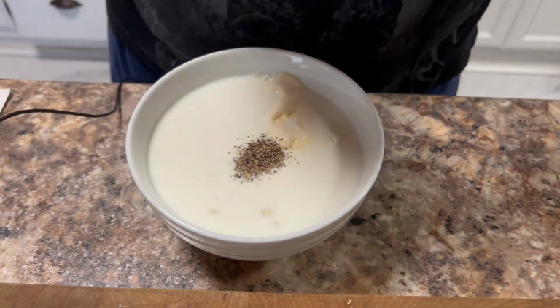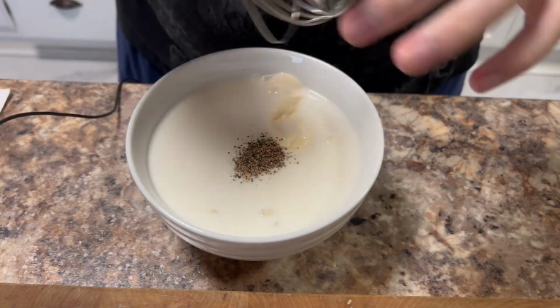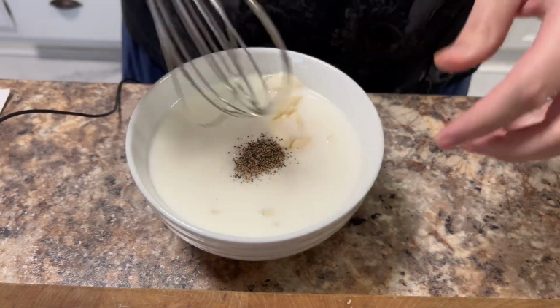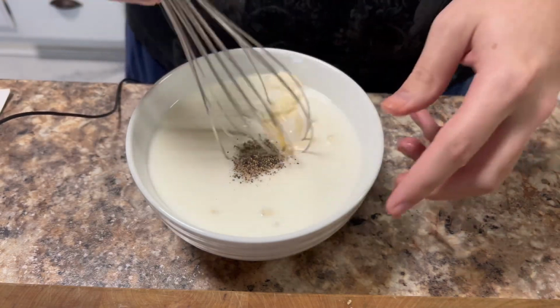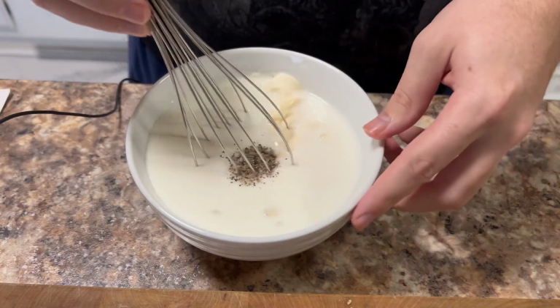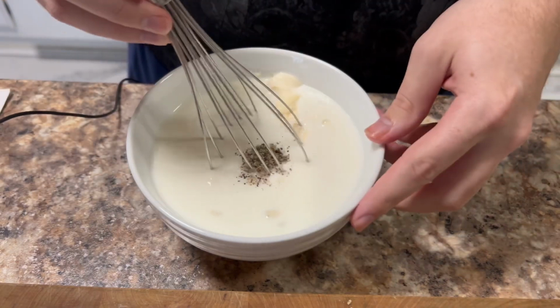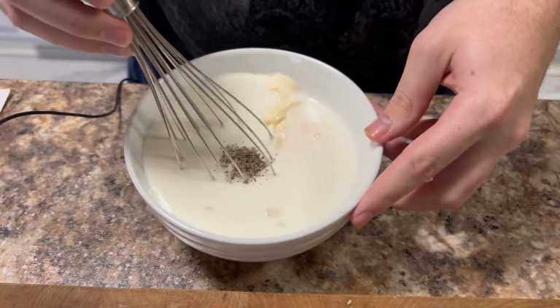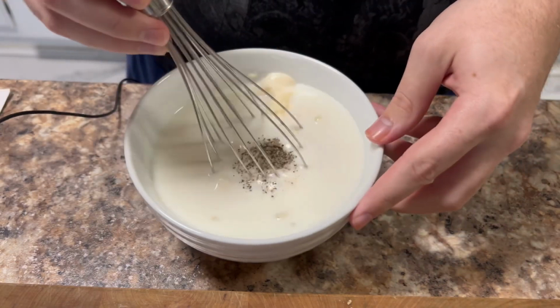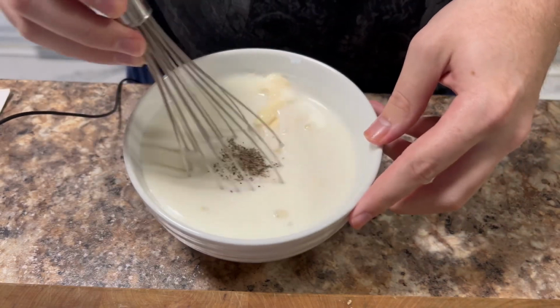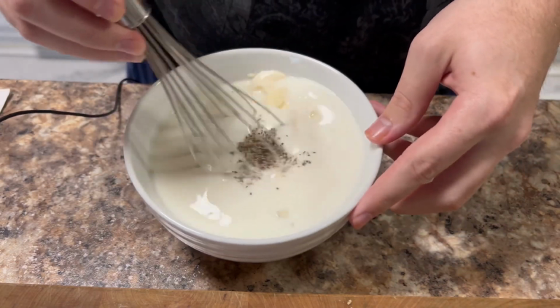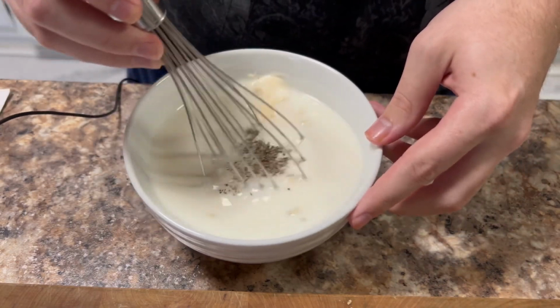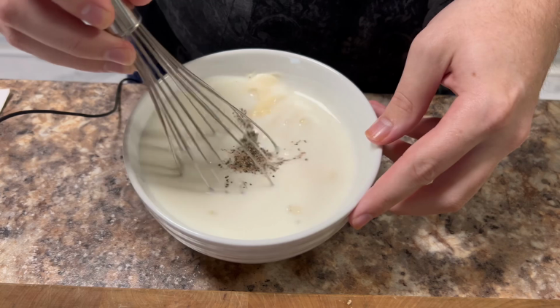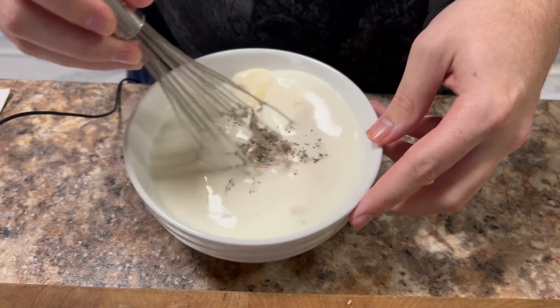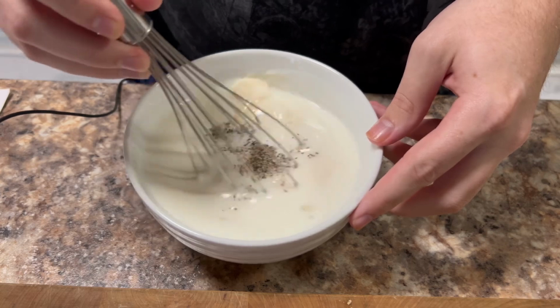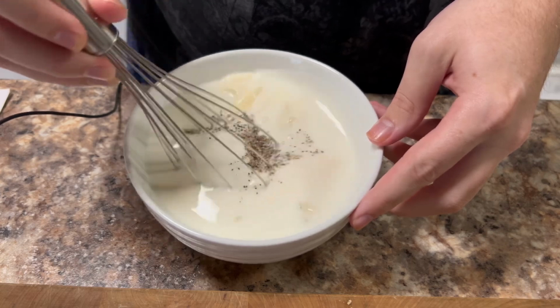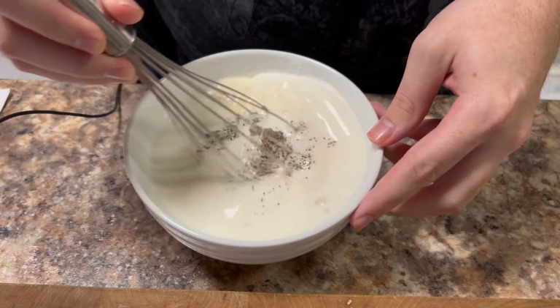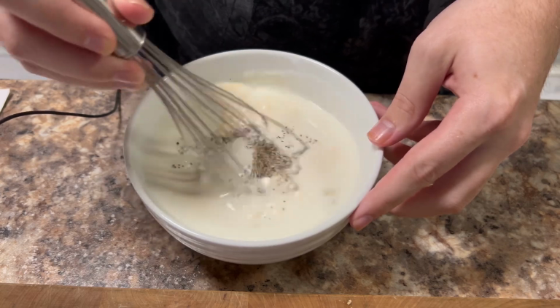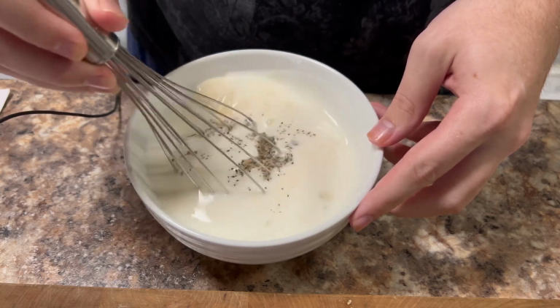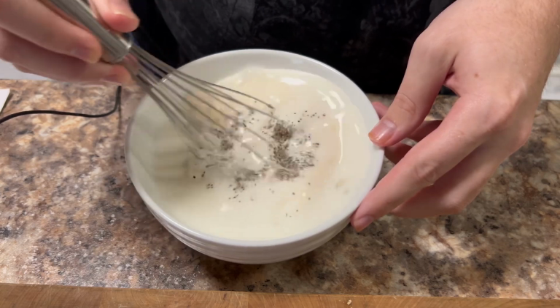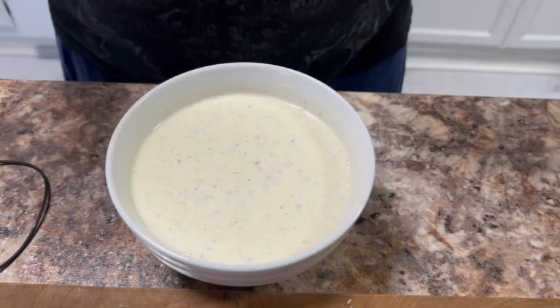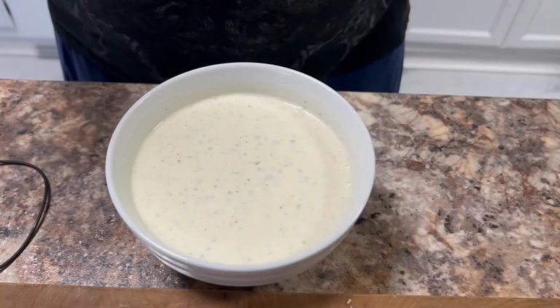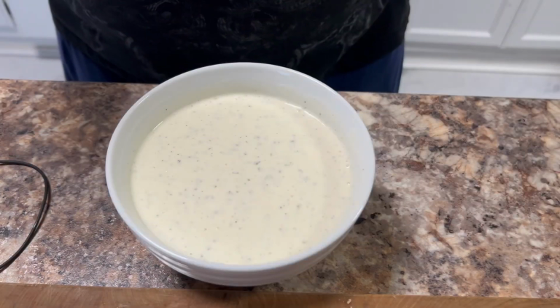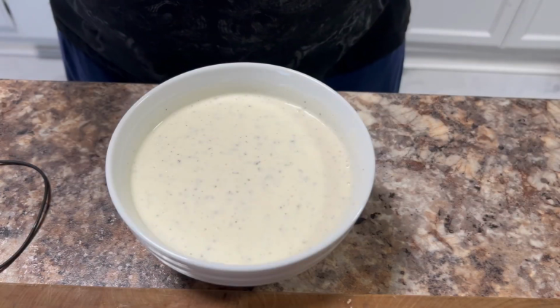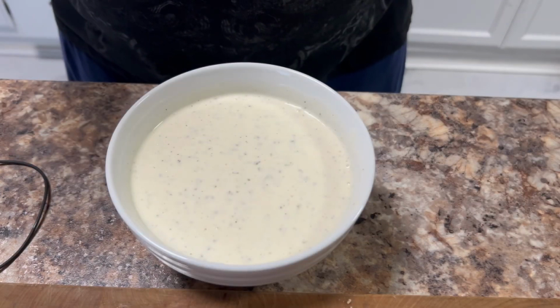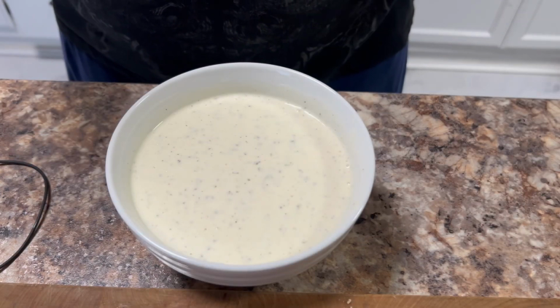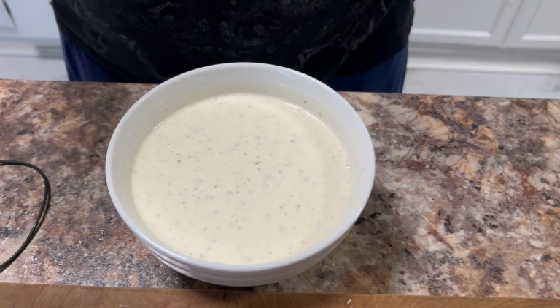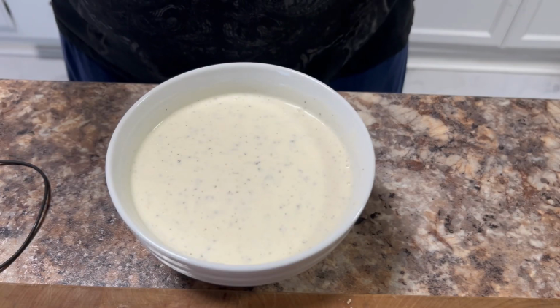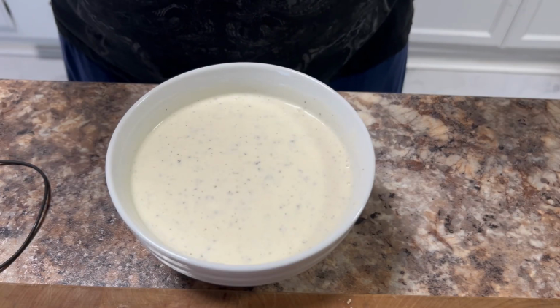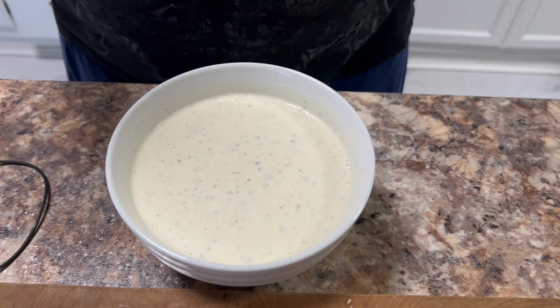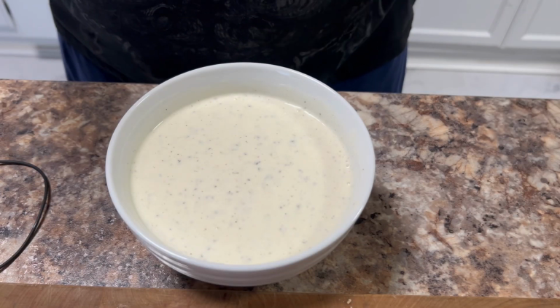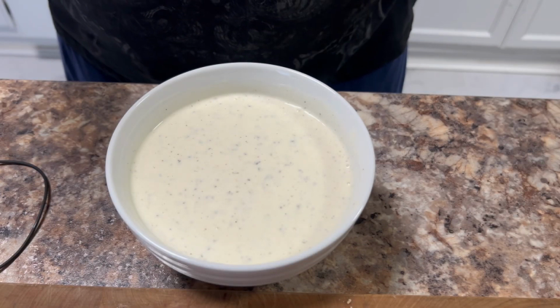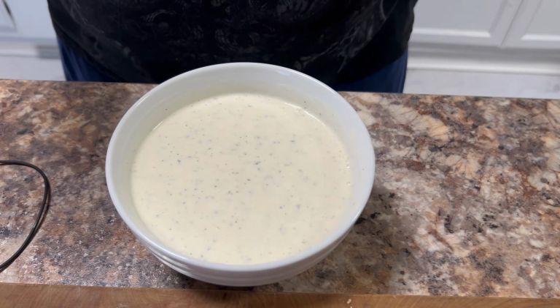Then you just want to whisk those together until they're combined. And that's literally it — it's so simple.